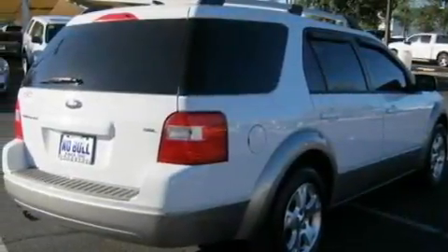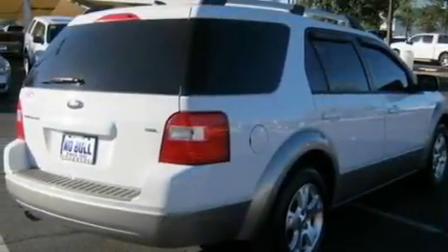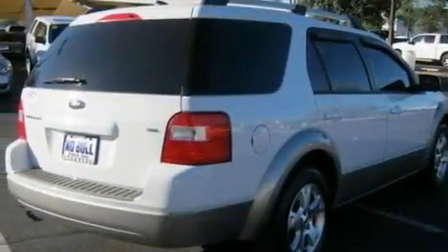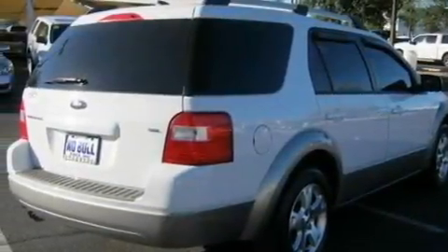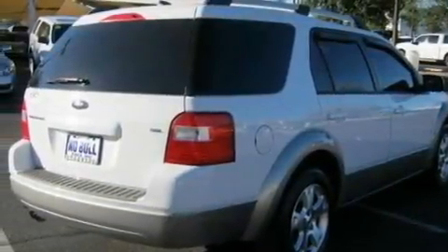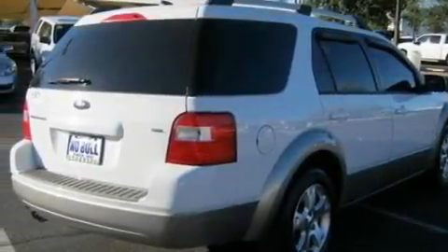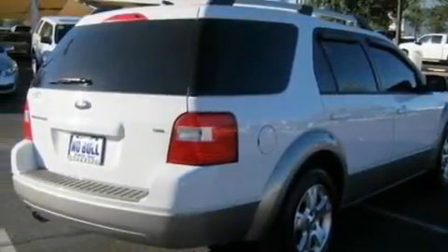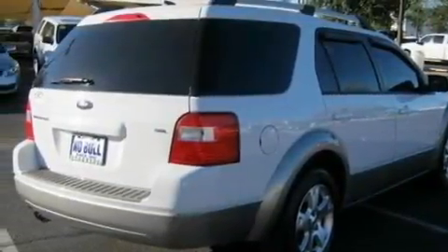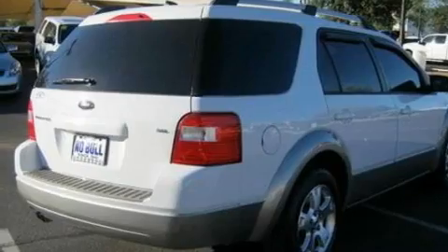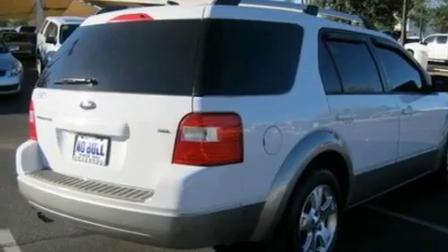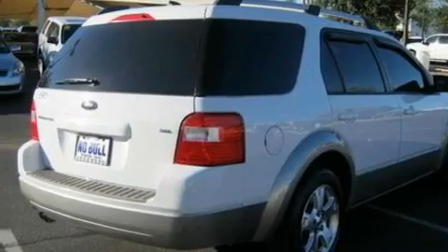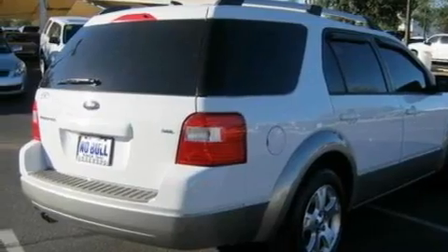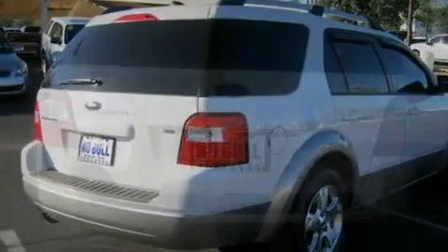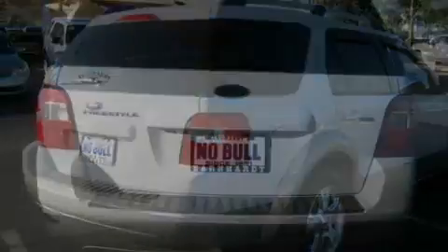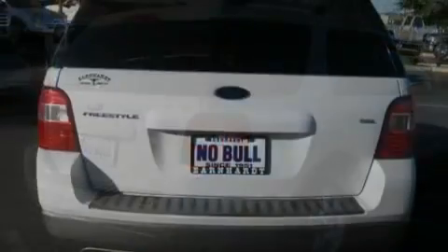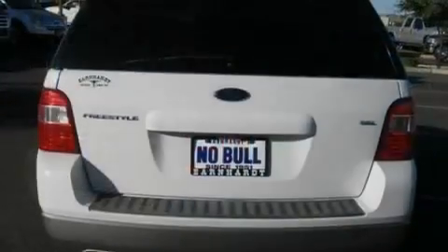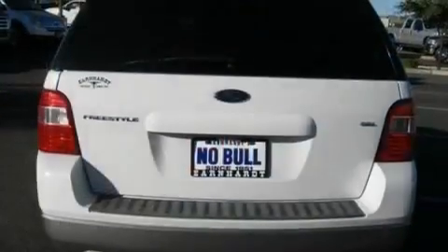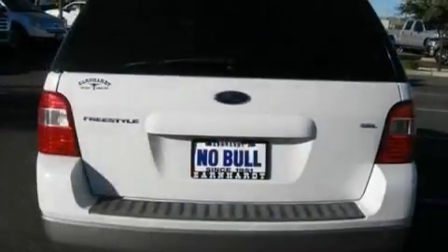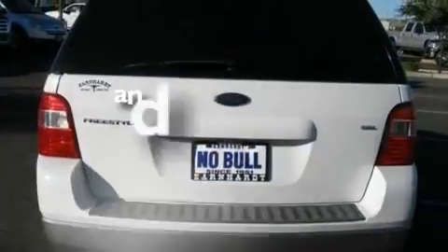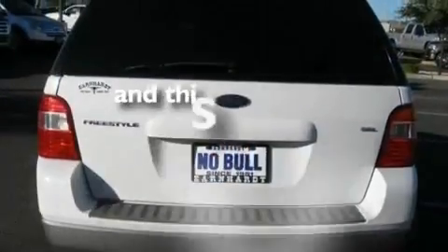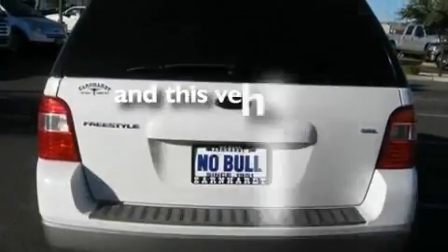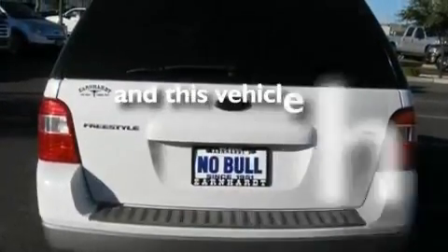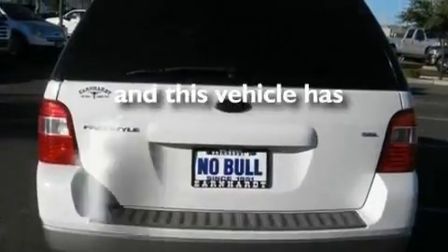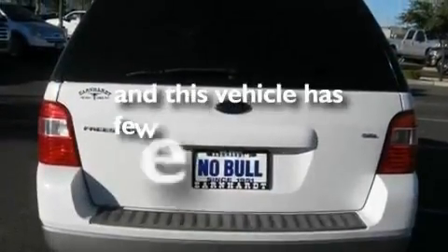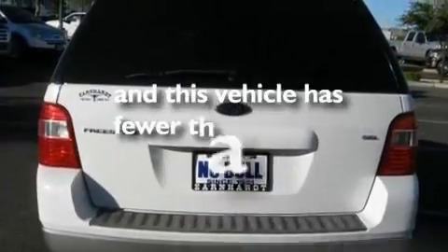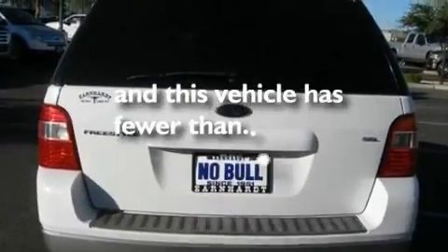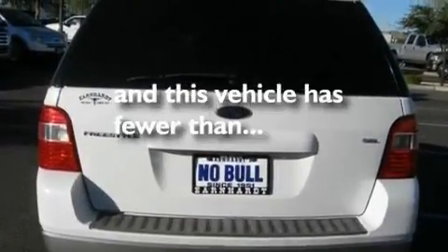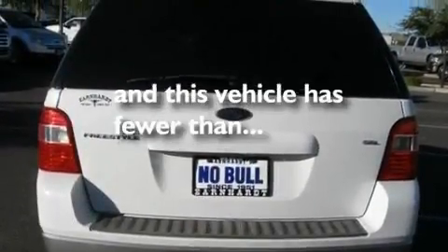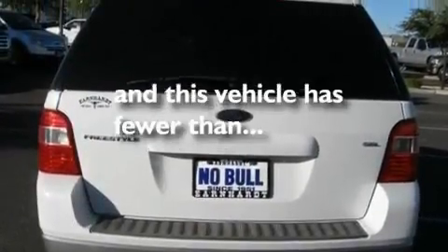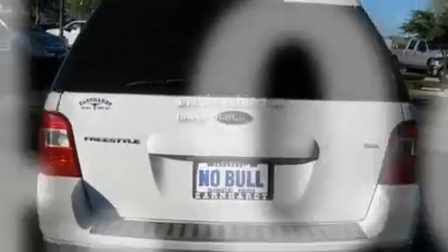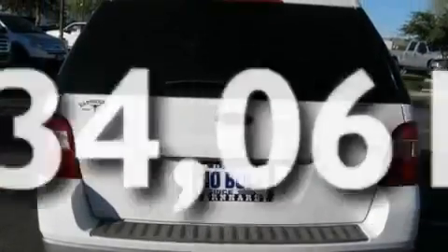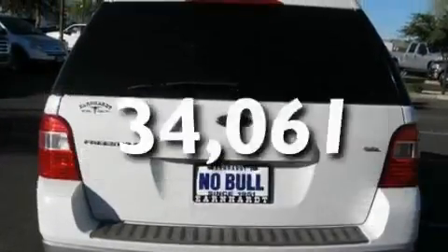Additional features include an anti-lock braking system and a CD player. This vehicle has fewer than 35,000 miles on the odometer.